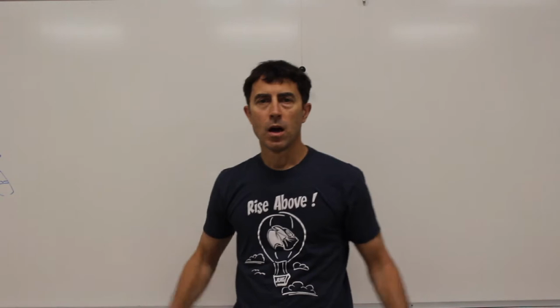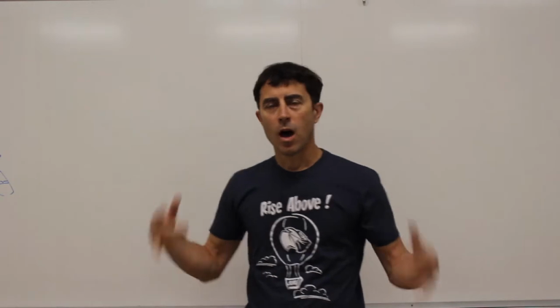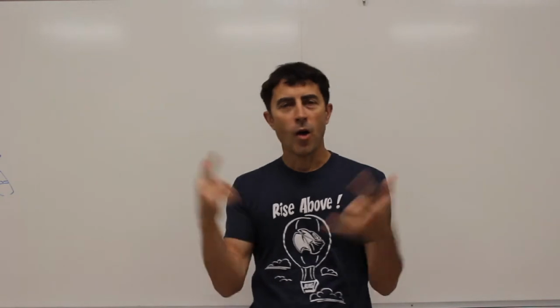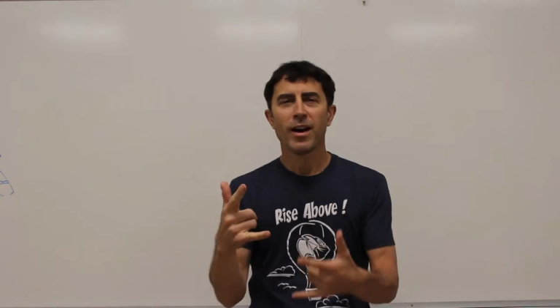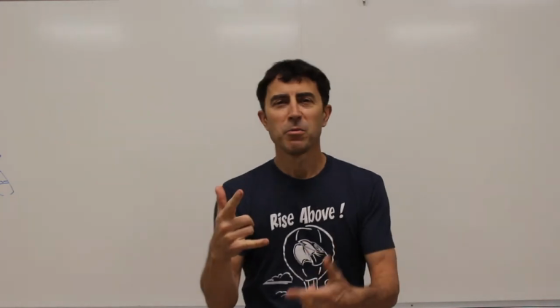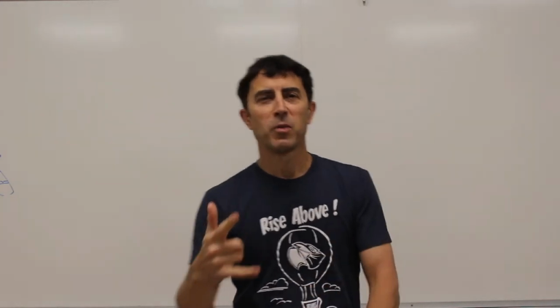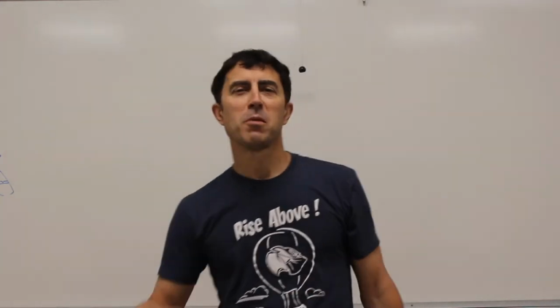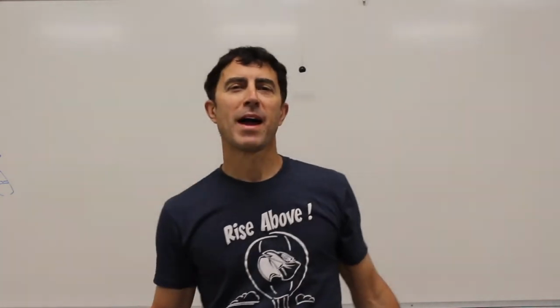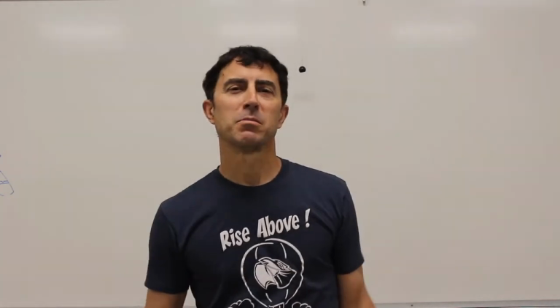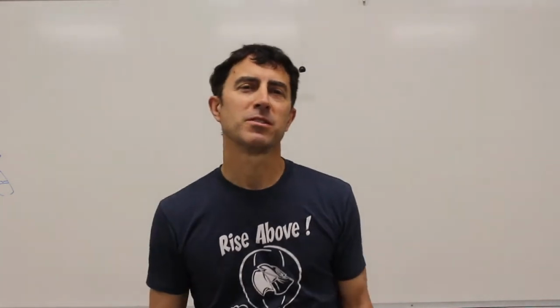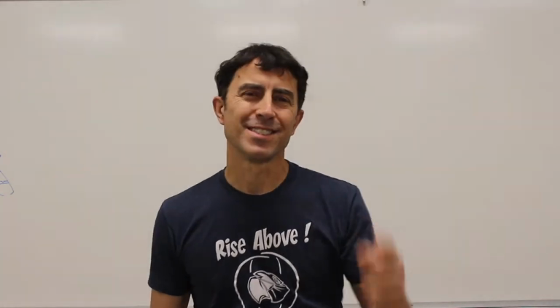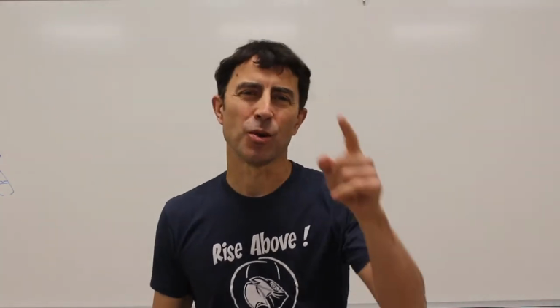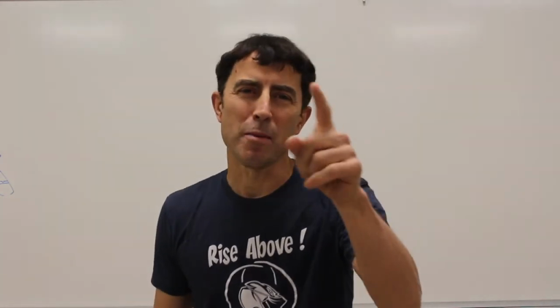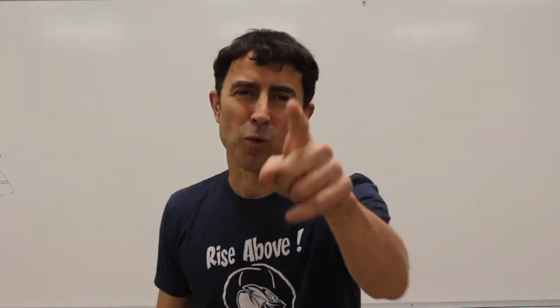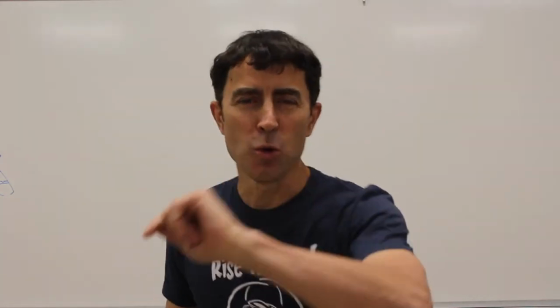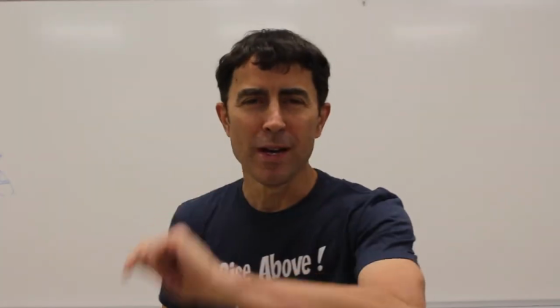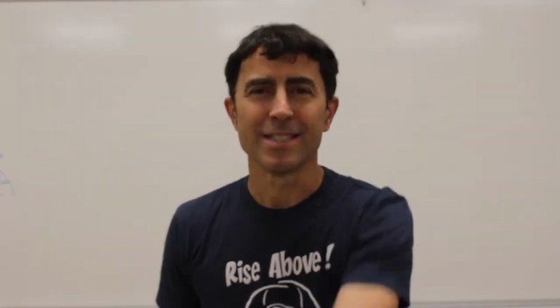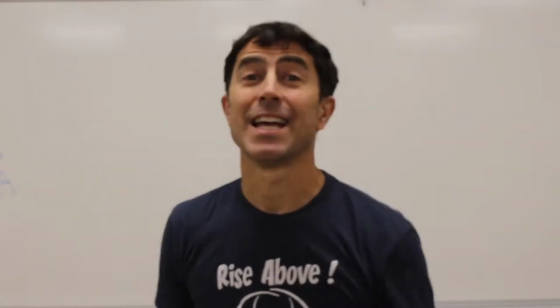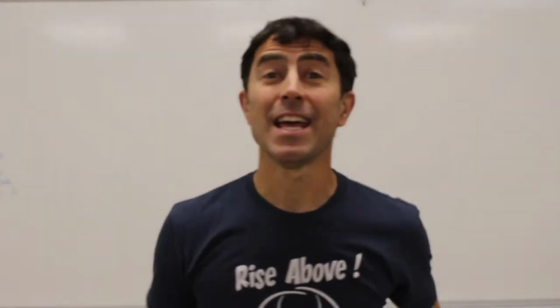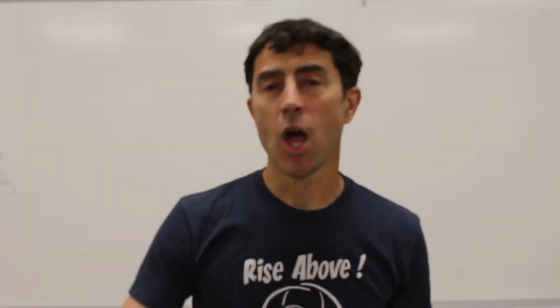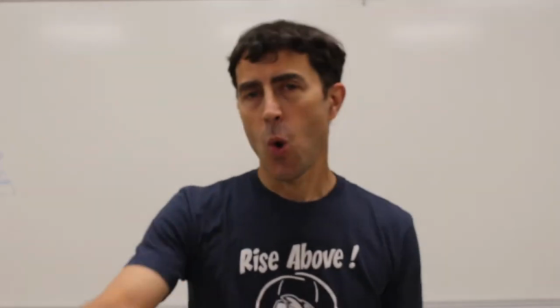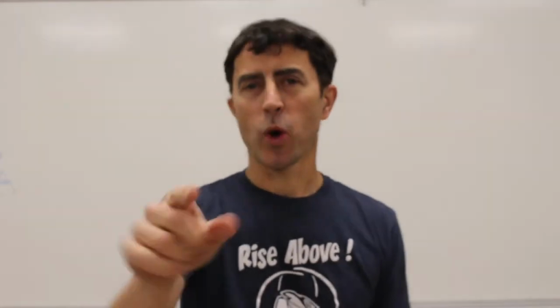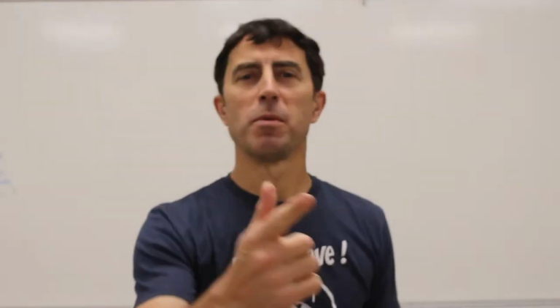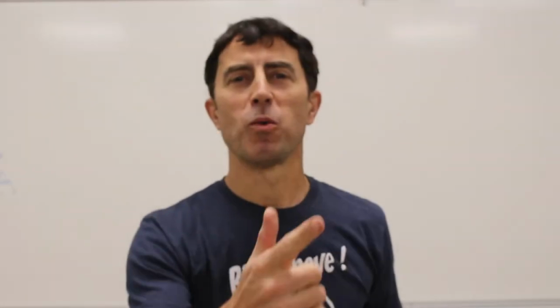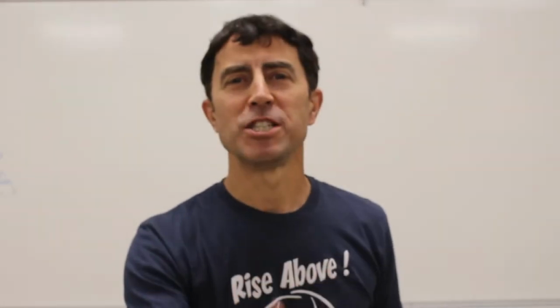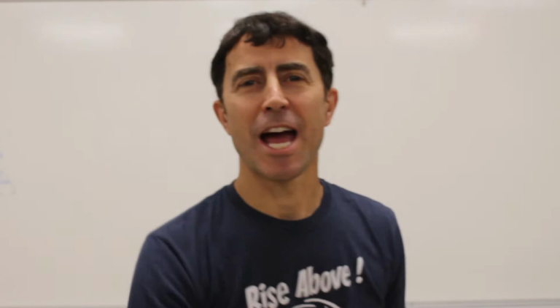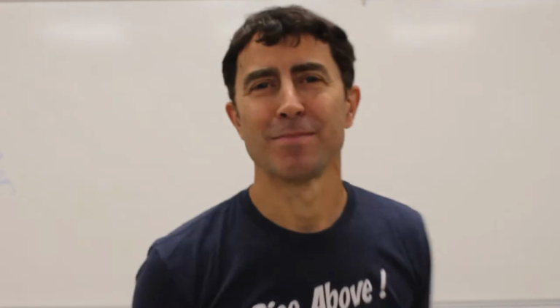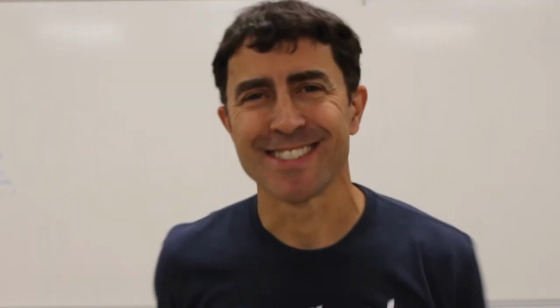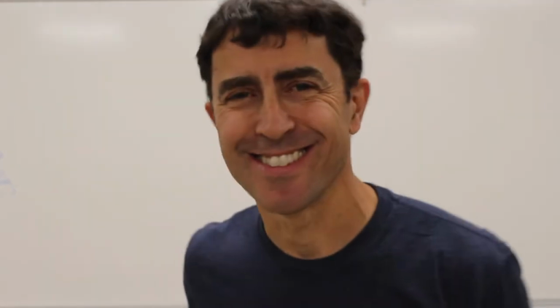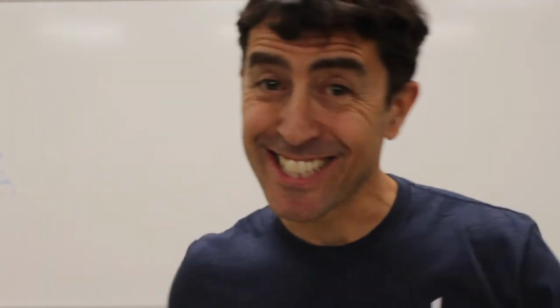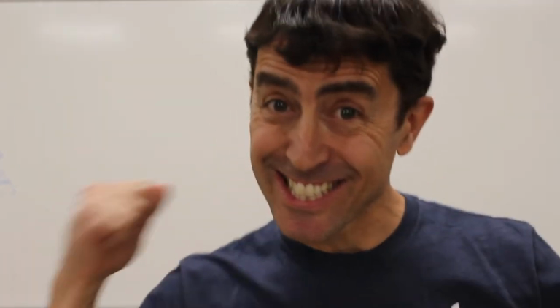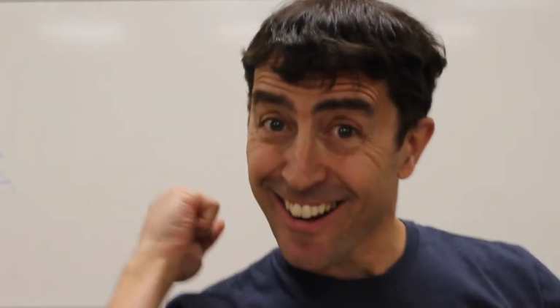Alright everybody, welcome back to Mr. Dunn's Ceramic Room. Today we're going to make wind chimes. Let's get started.